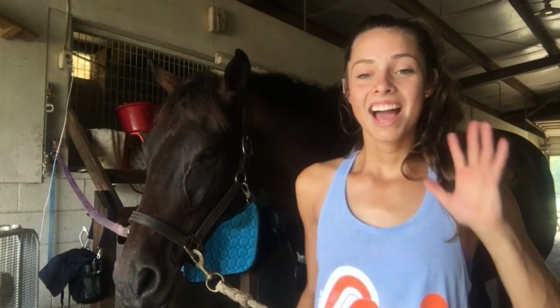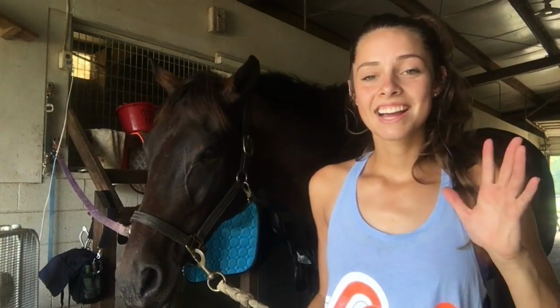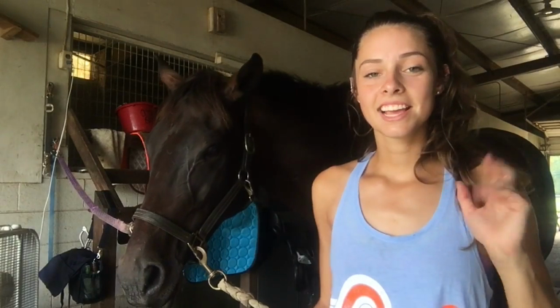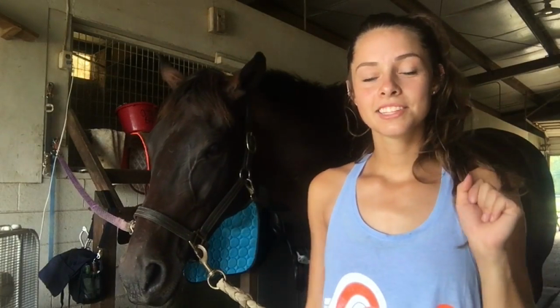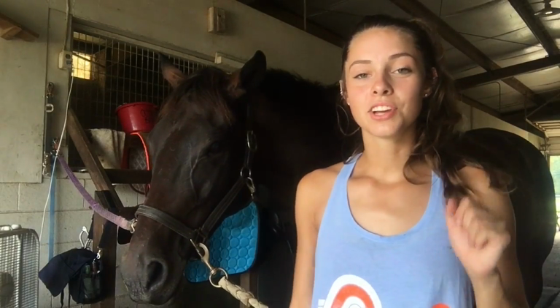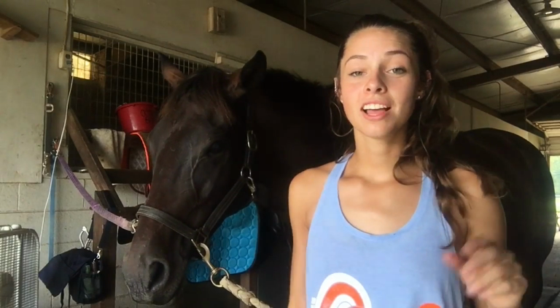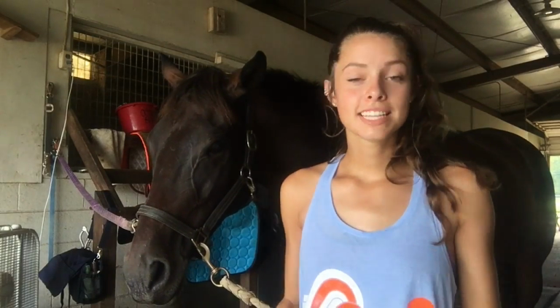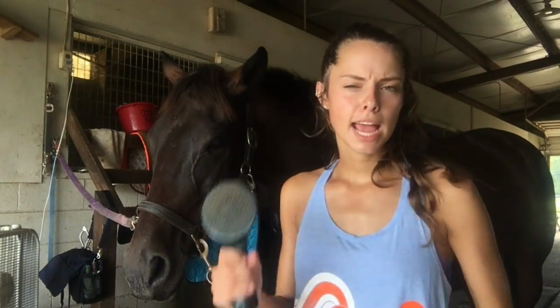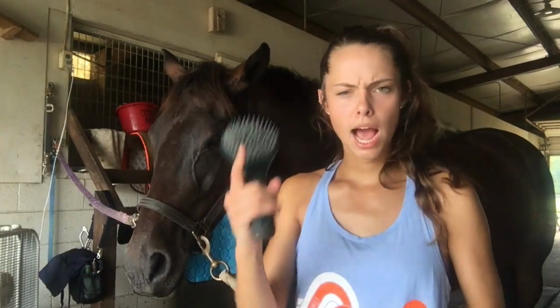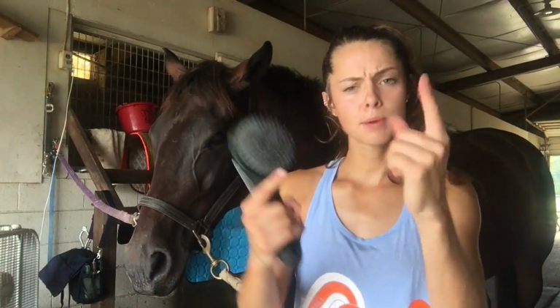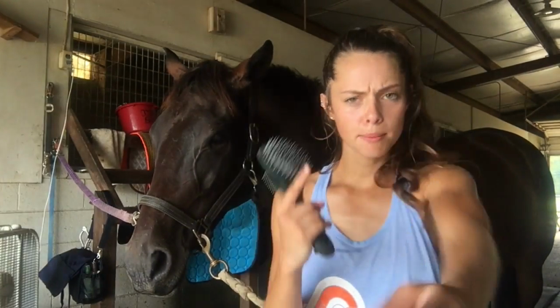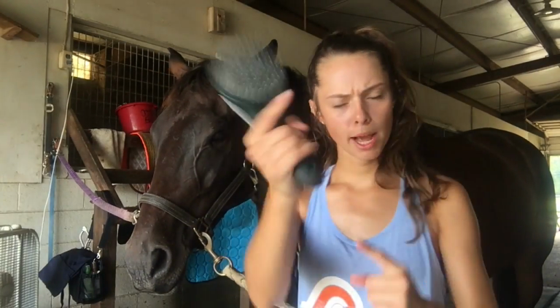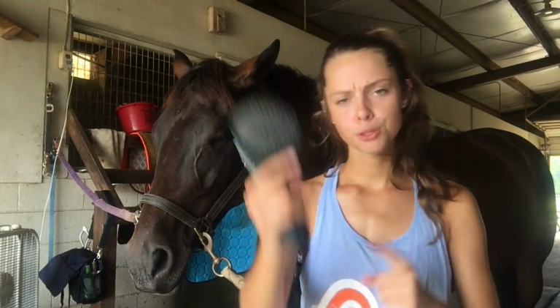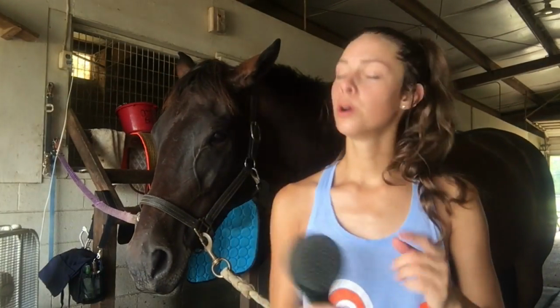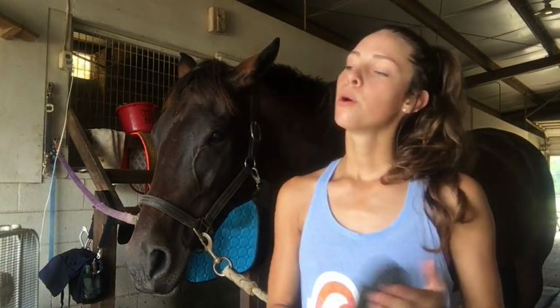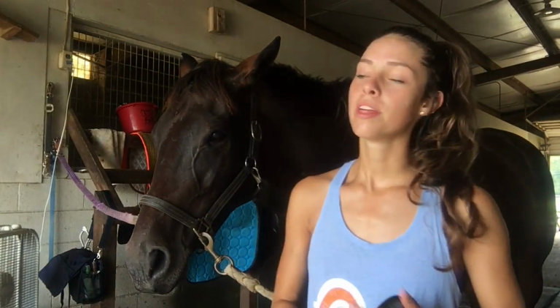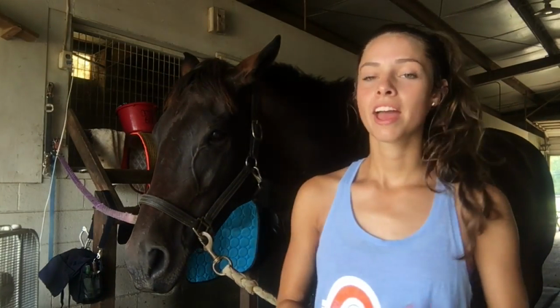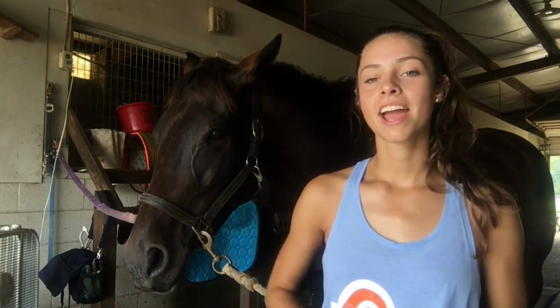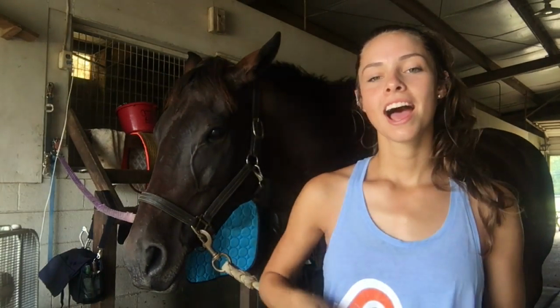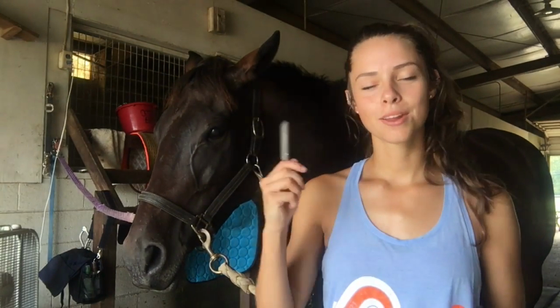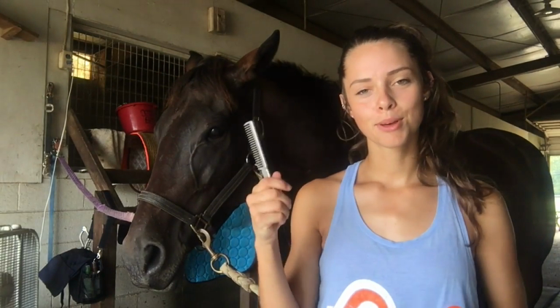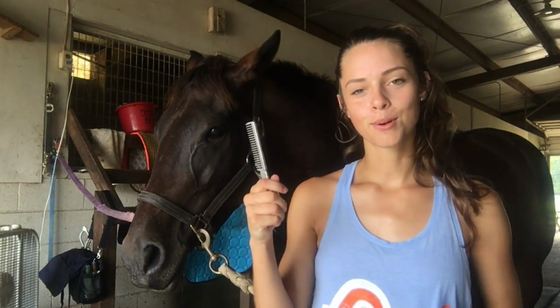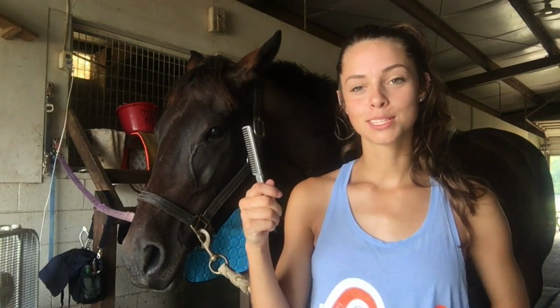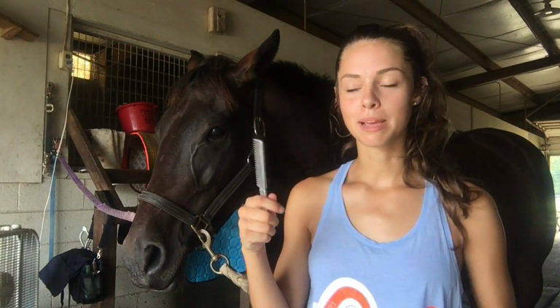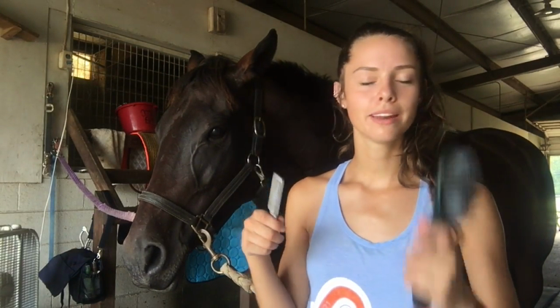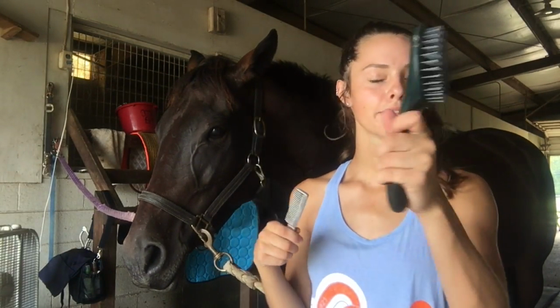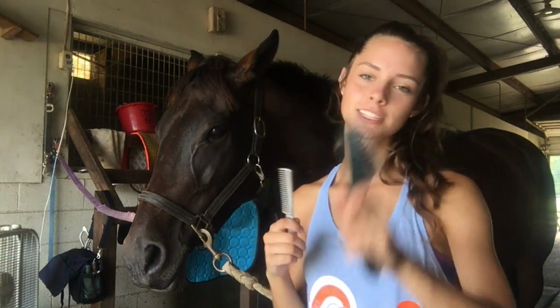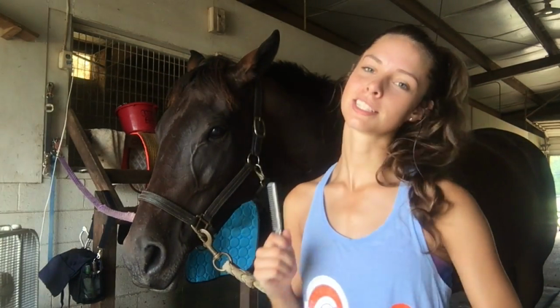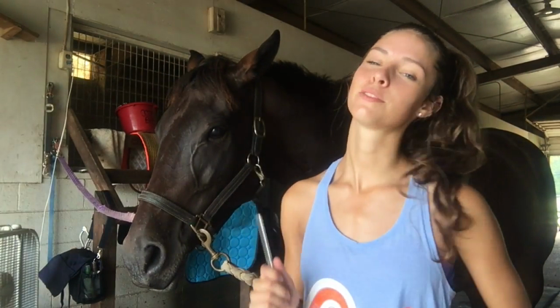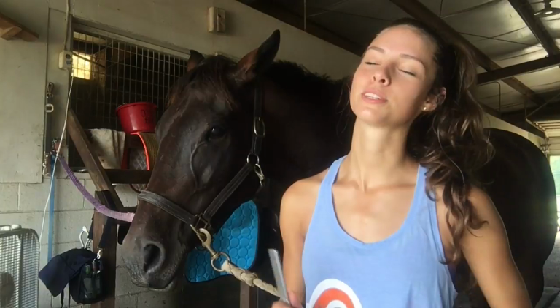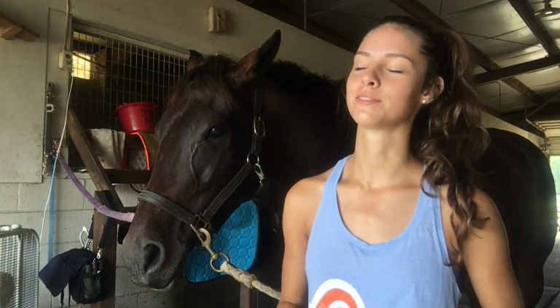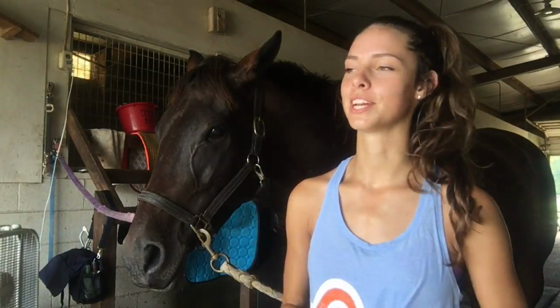Hi guys, it's Jill, and today I'm coming at you with a how-to pull your horse's mane for sensitive horses video.